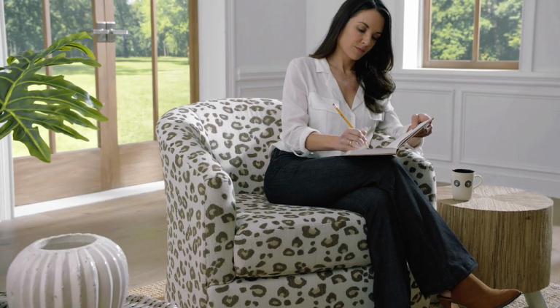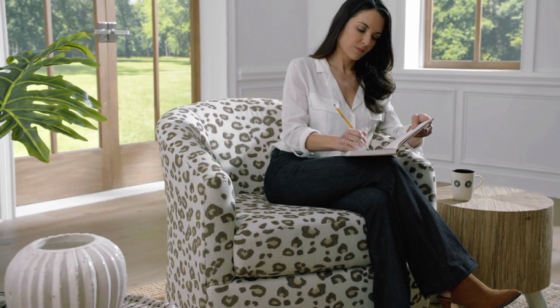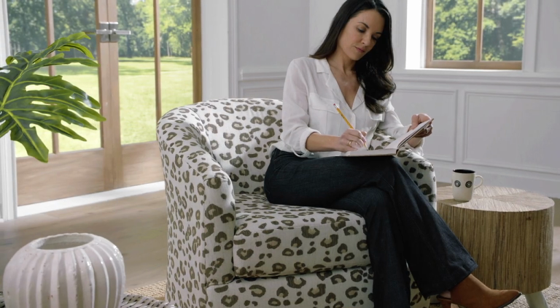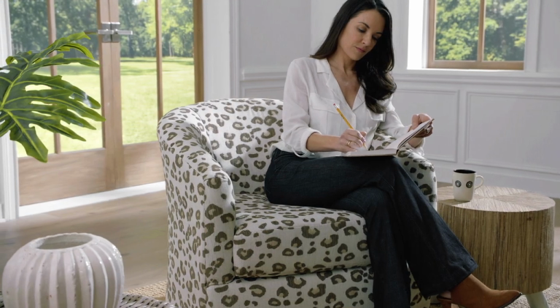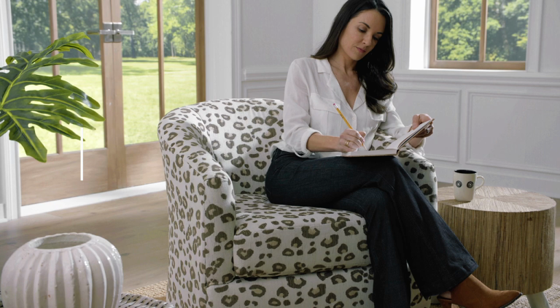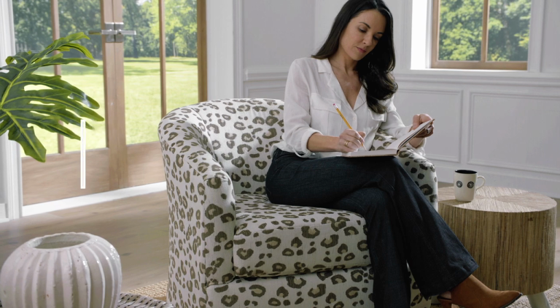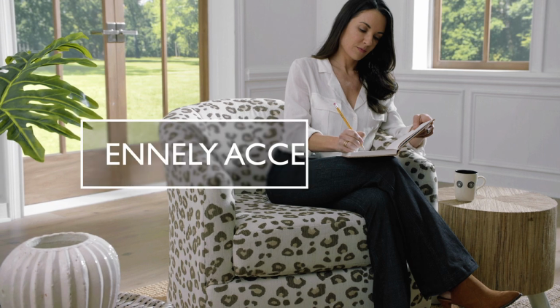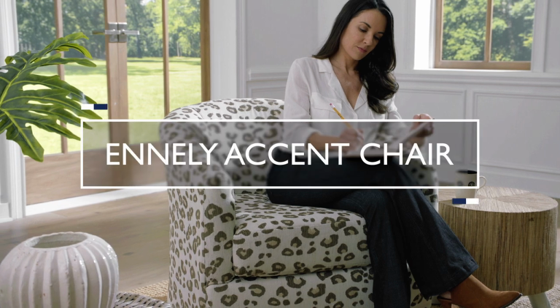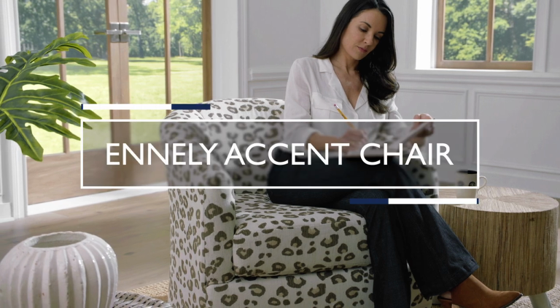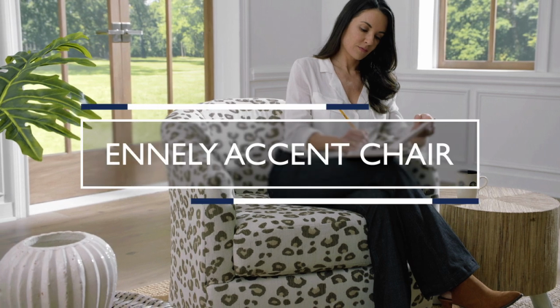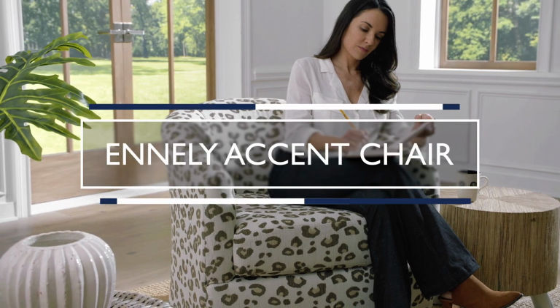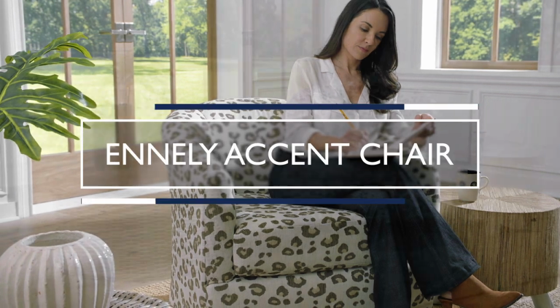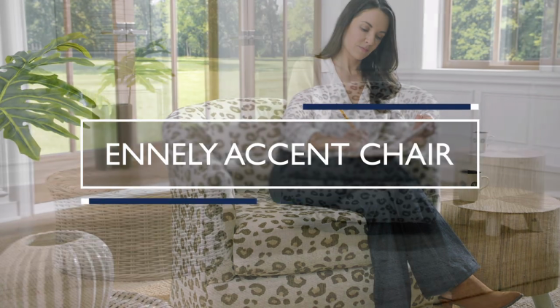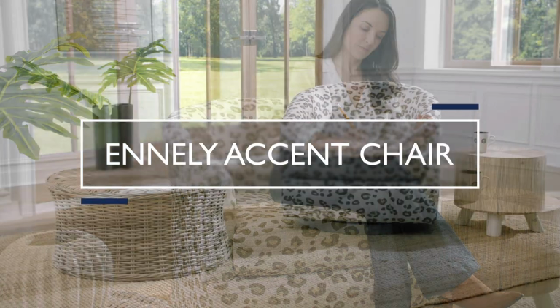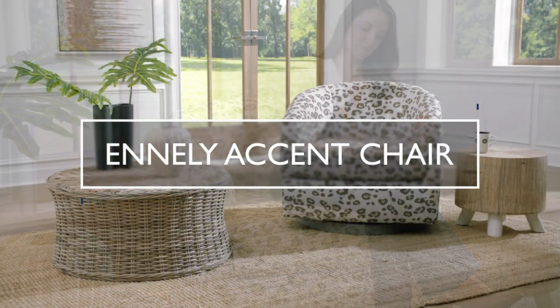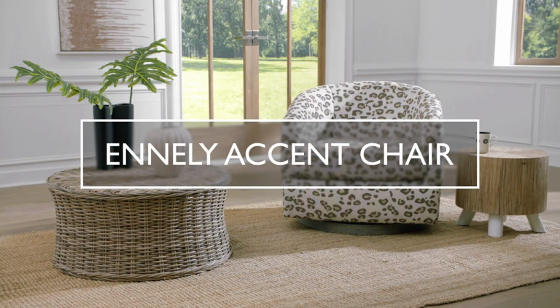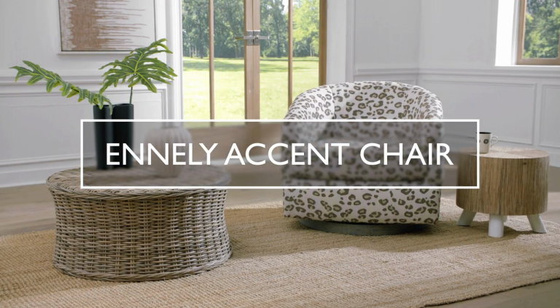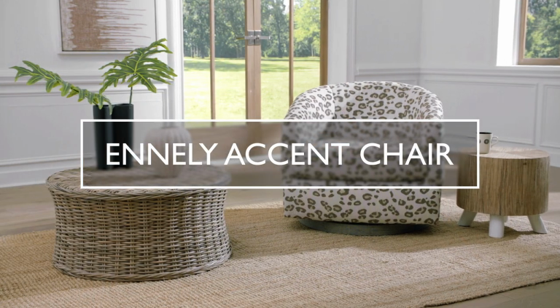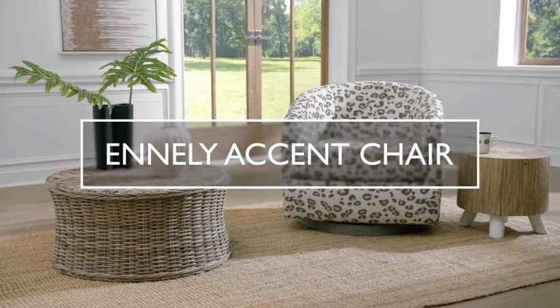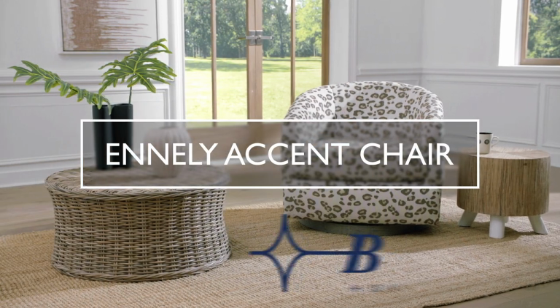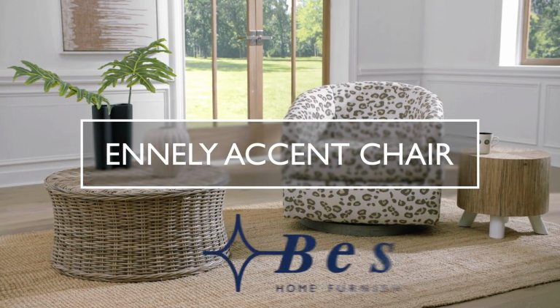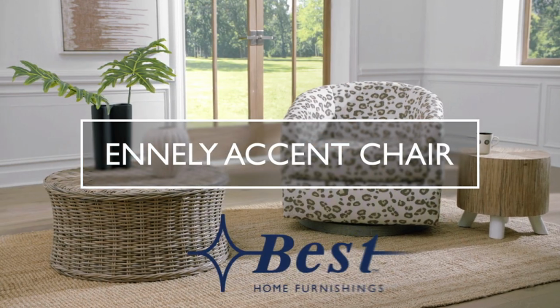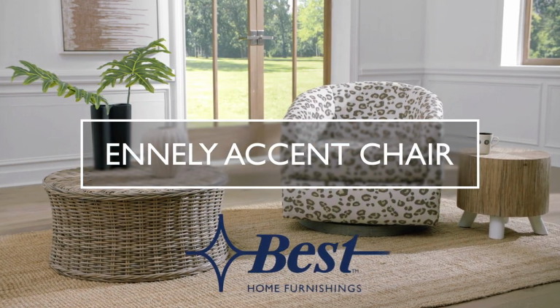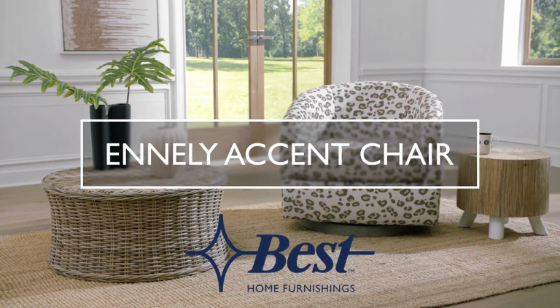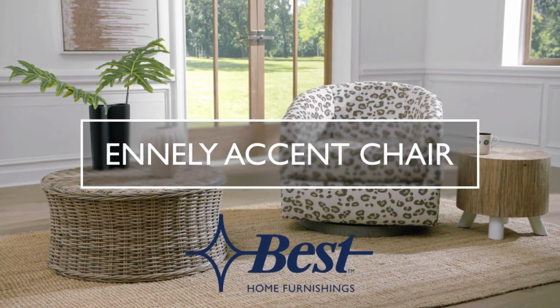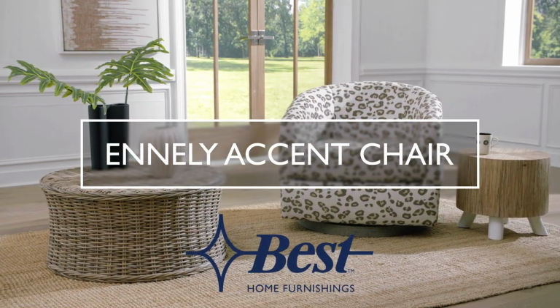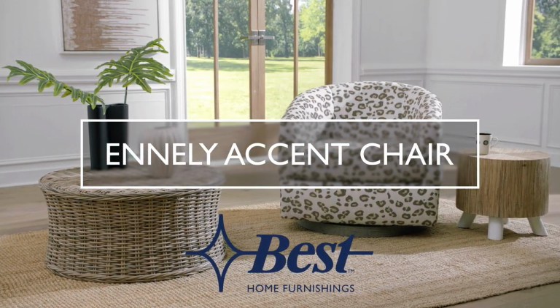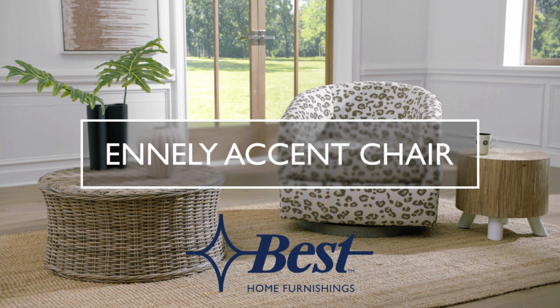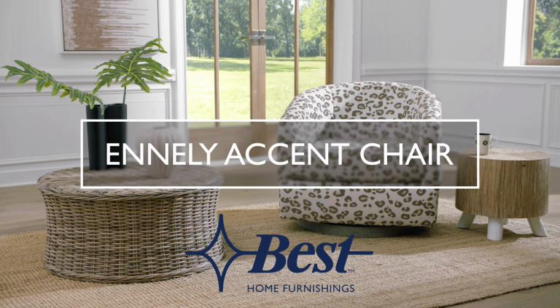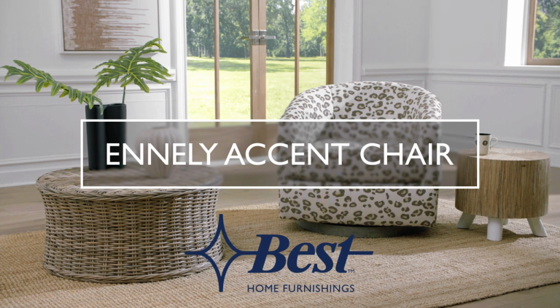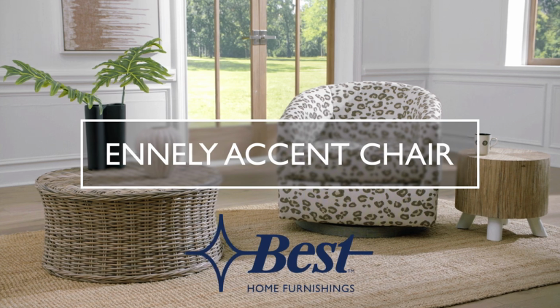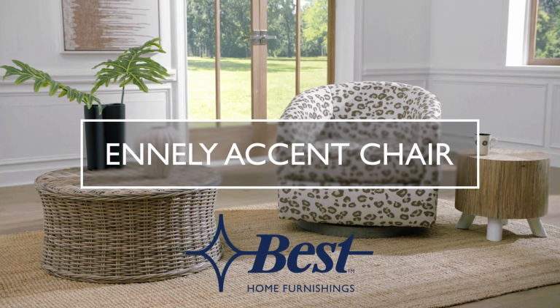The Ennele Accent Chair adds a simple and unique style to any room.